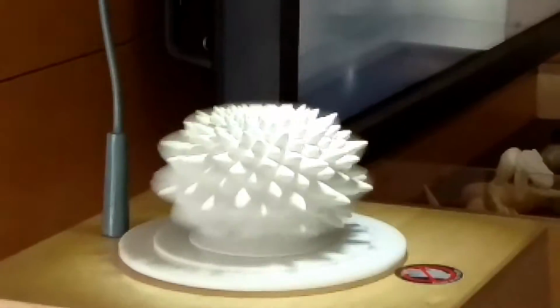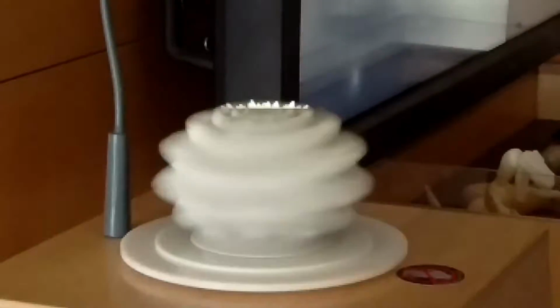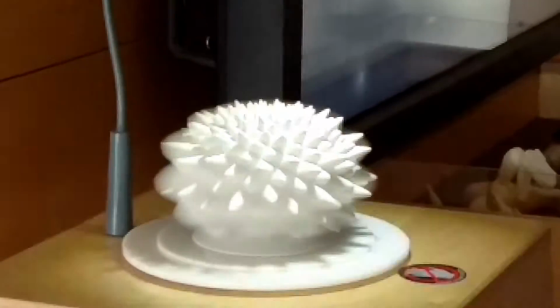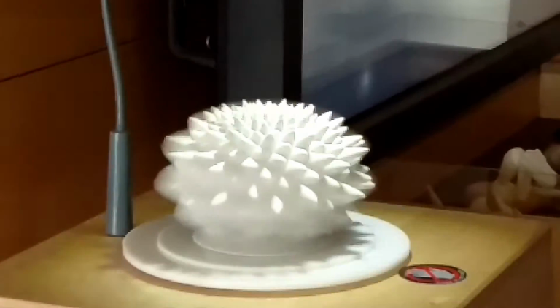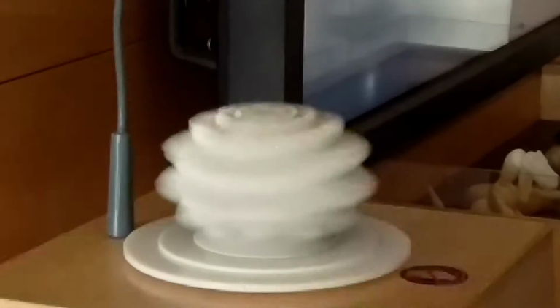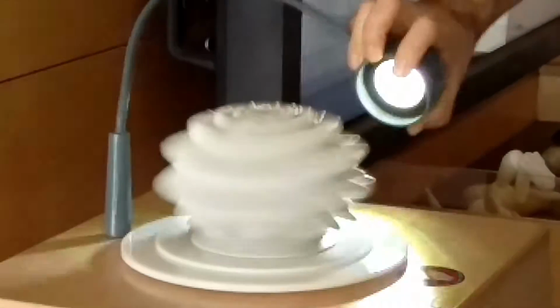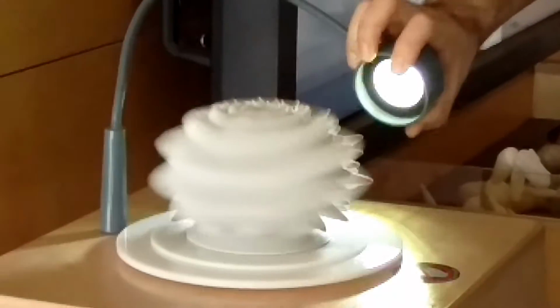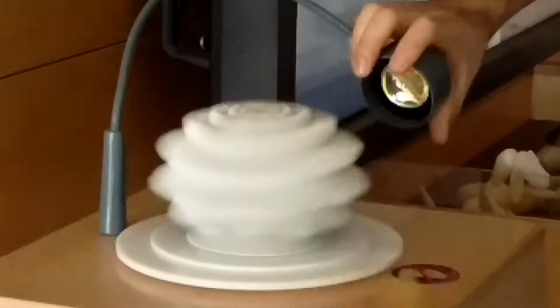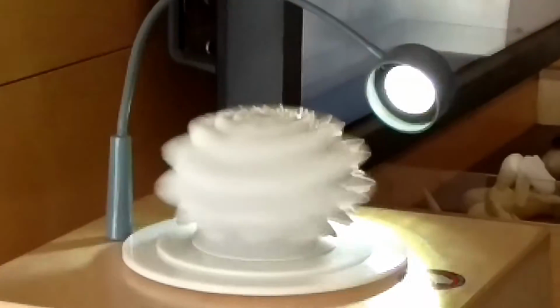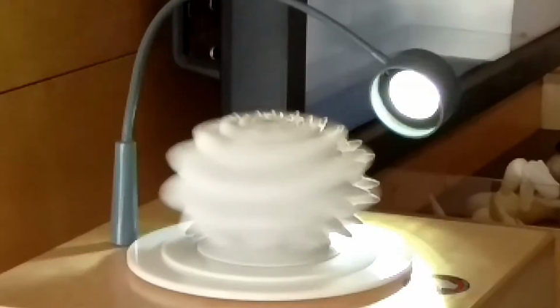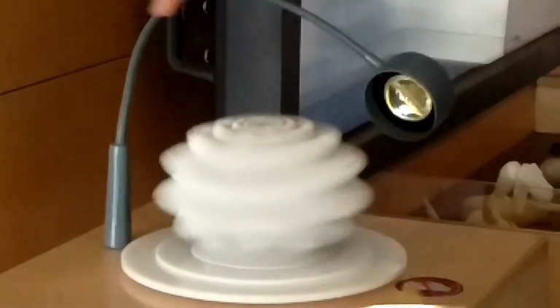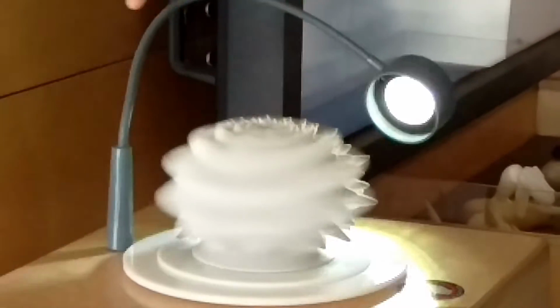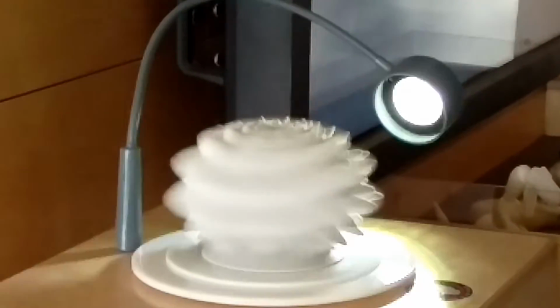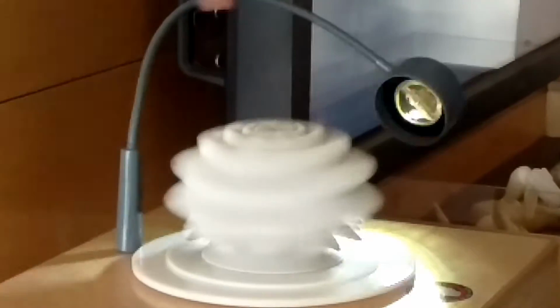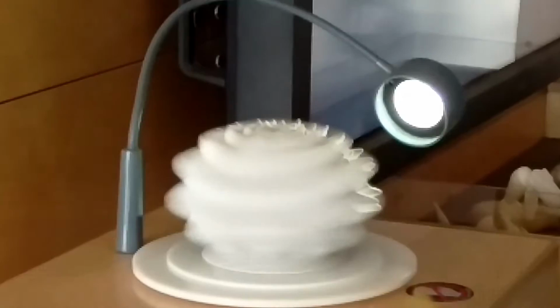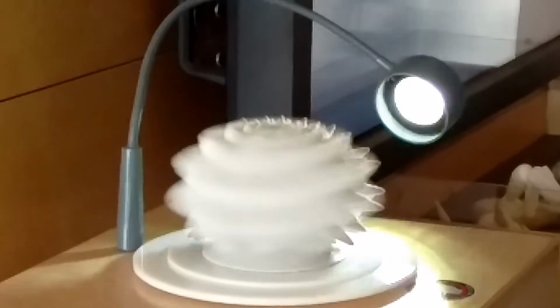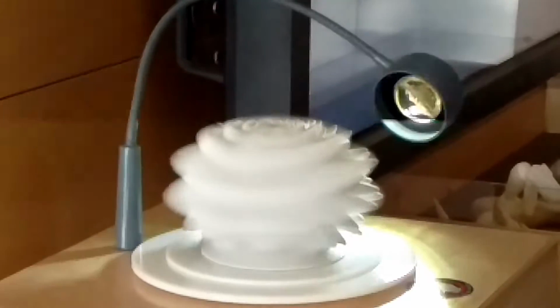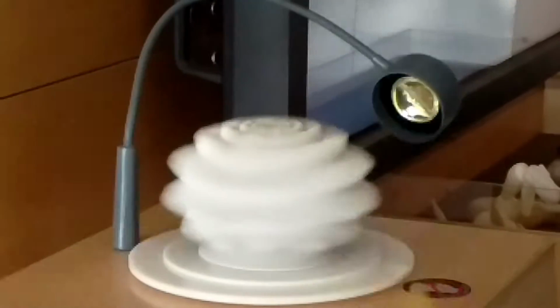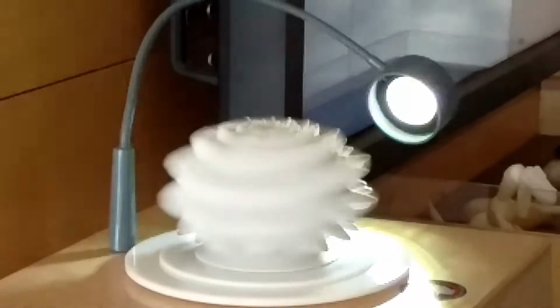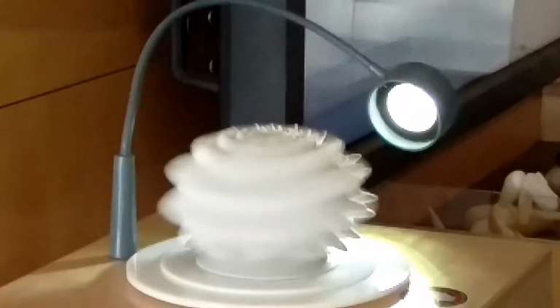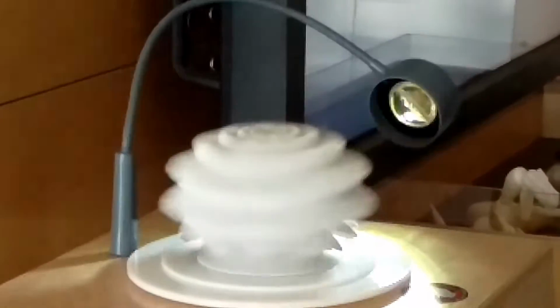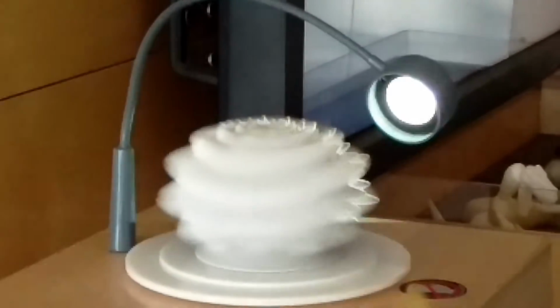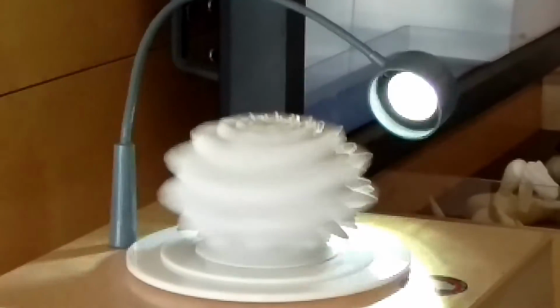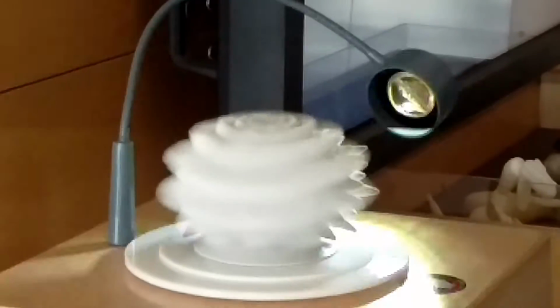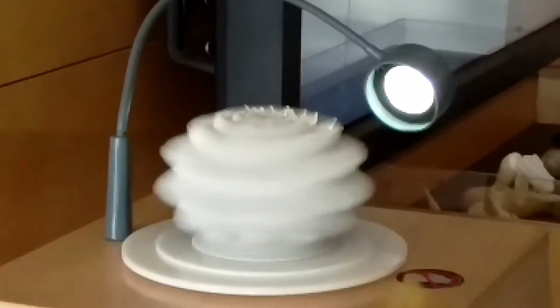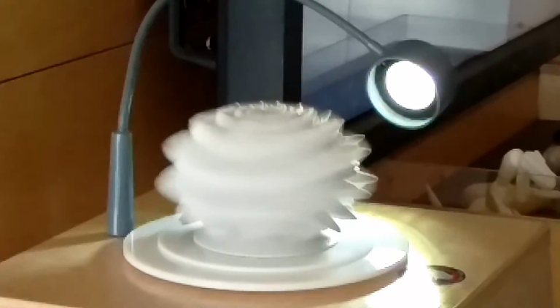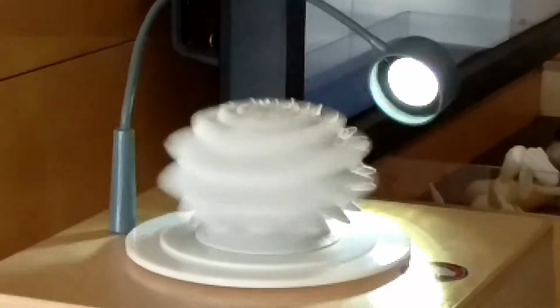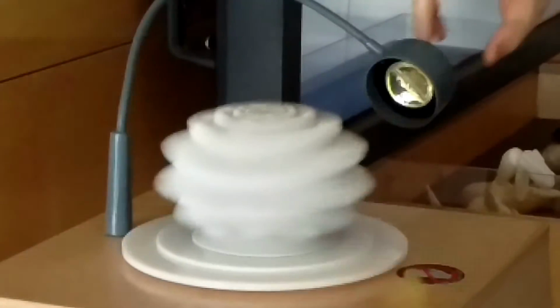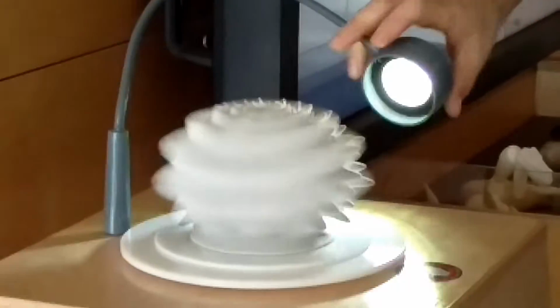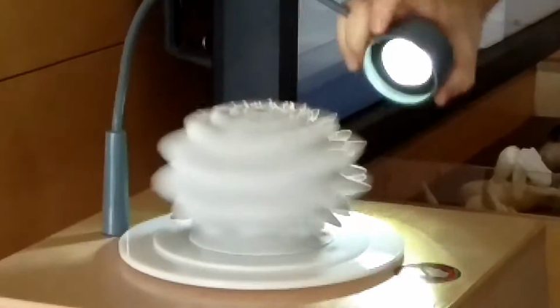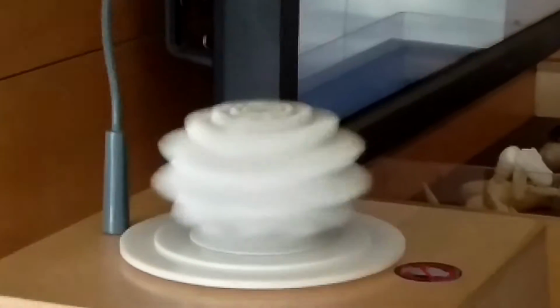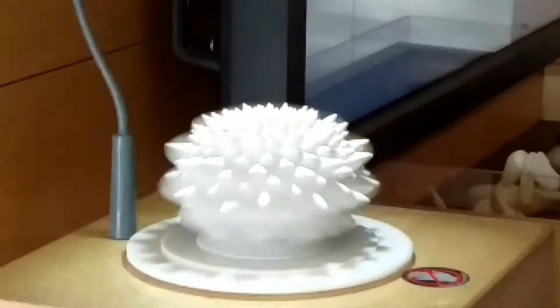And you can see that if I move the light on this side, it's just the object spinning really, really fast. The animation's only happening where the light is hitting it.